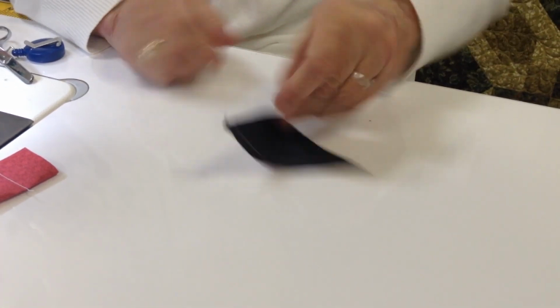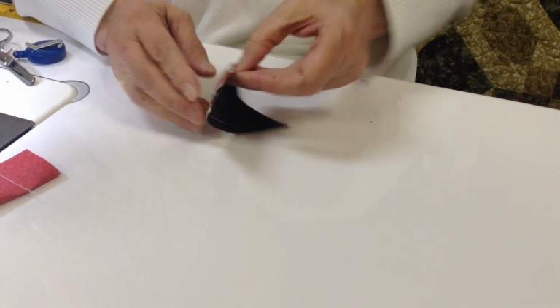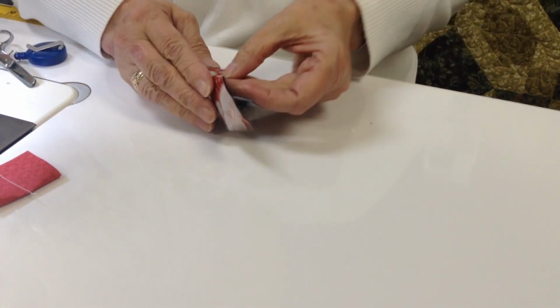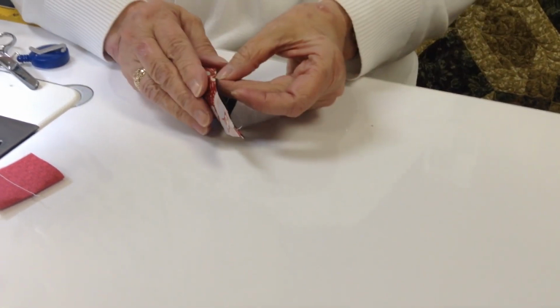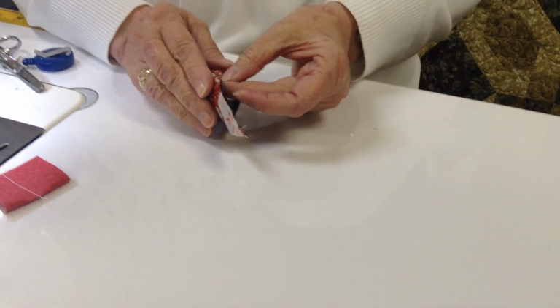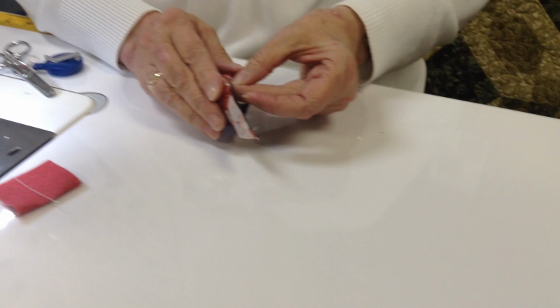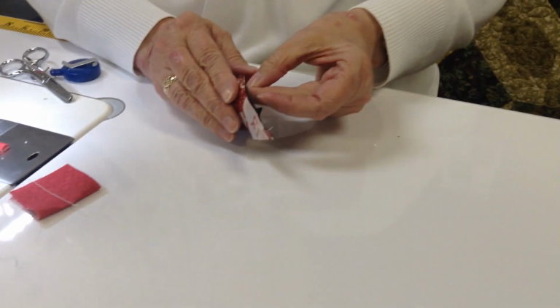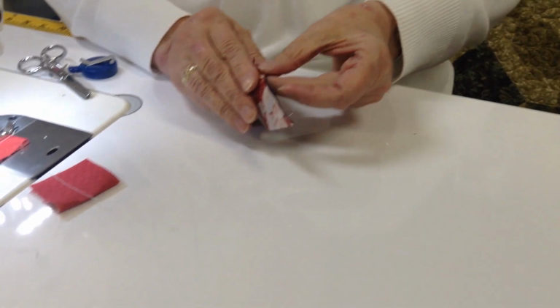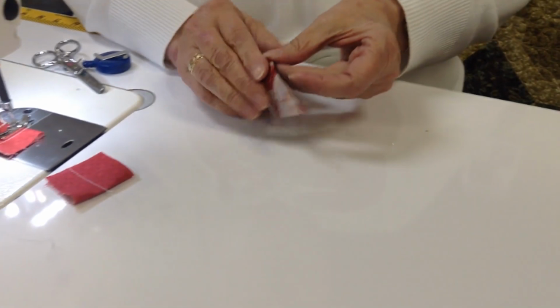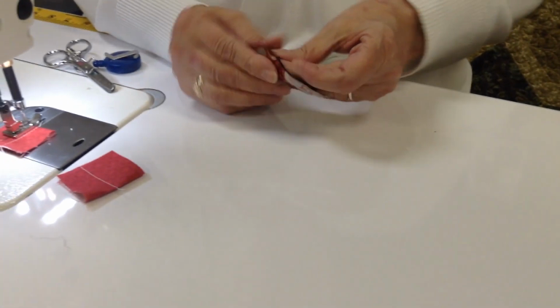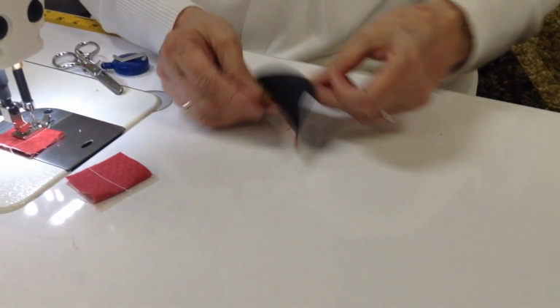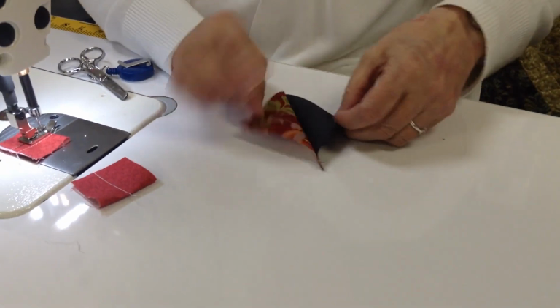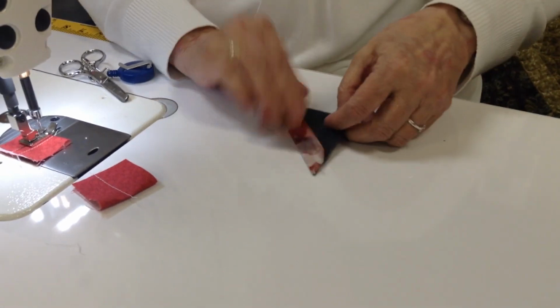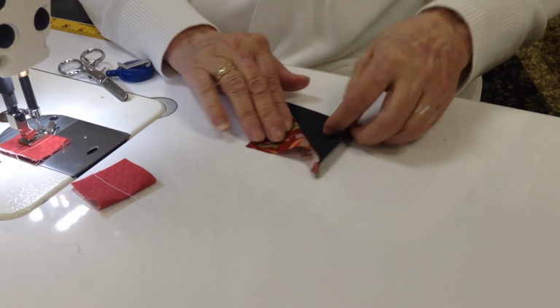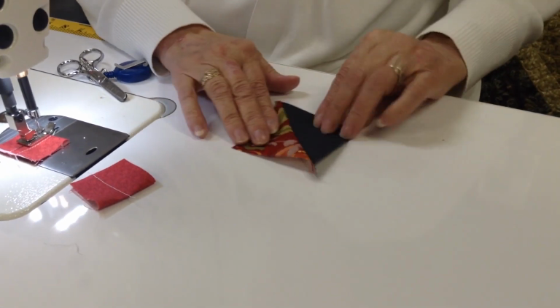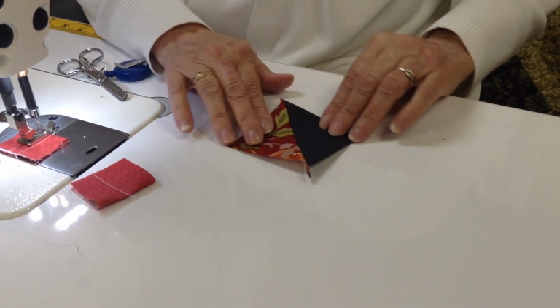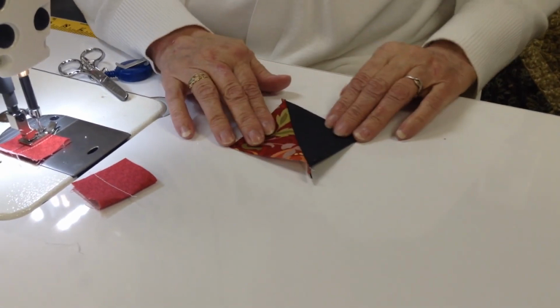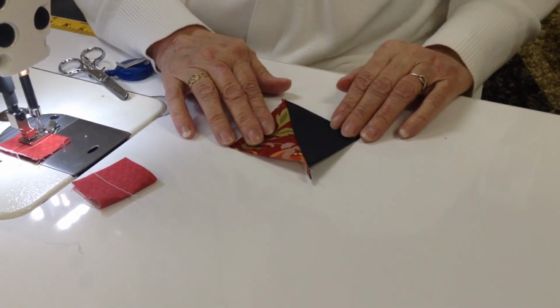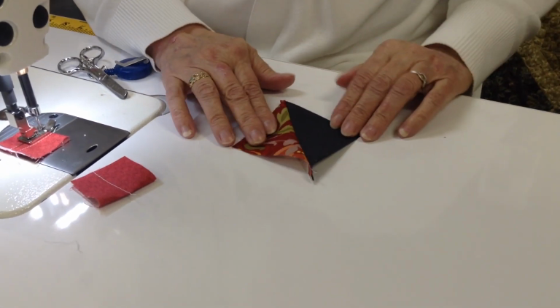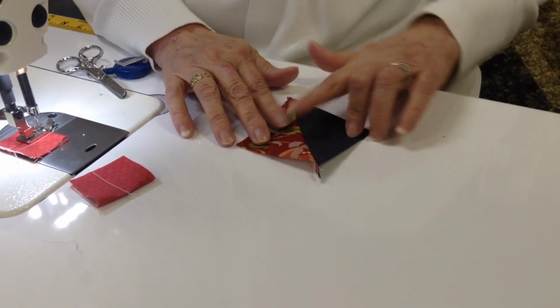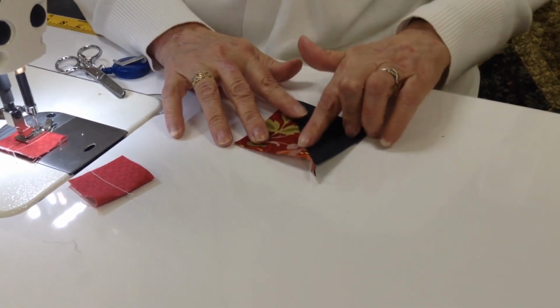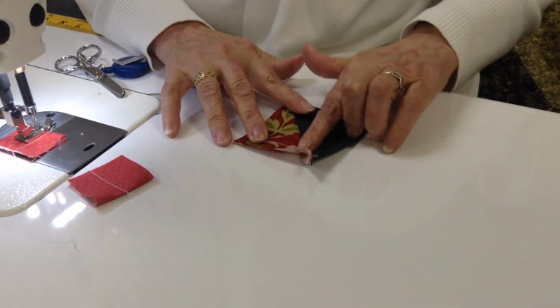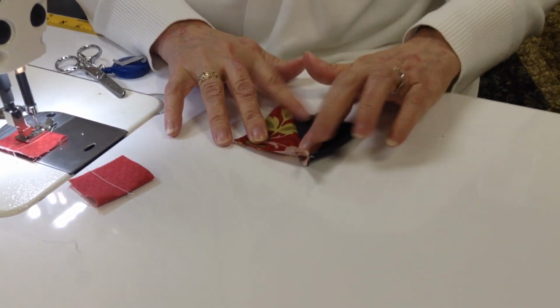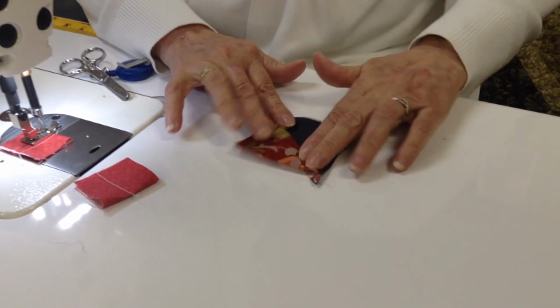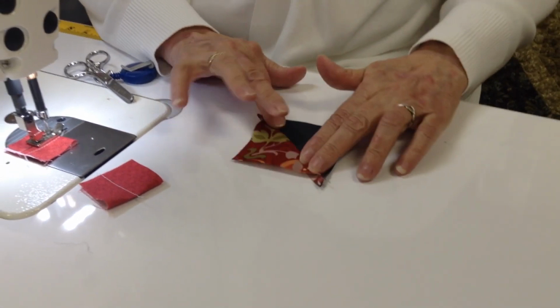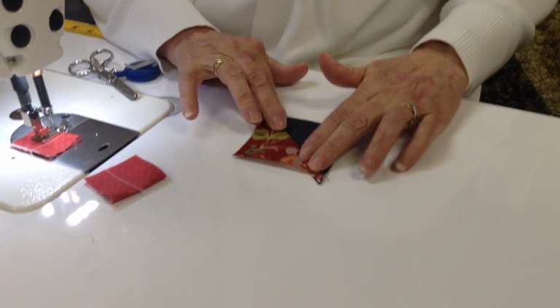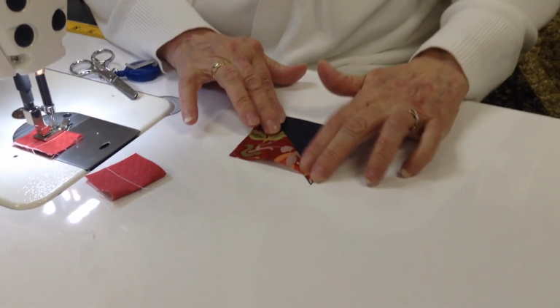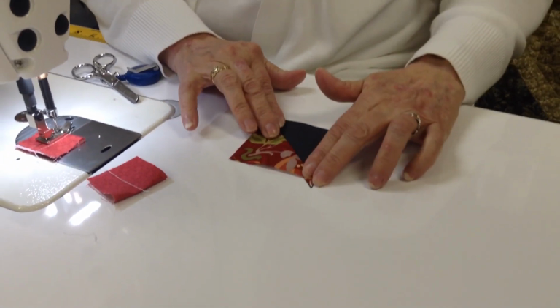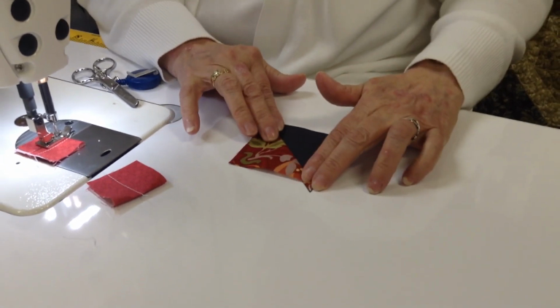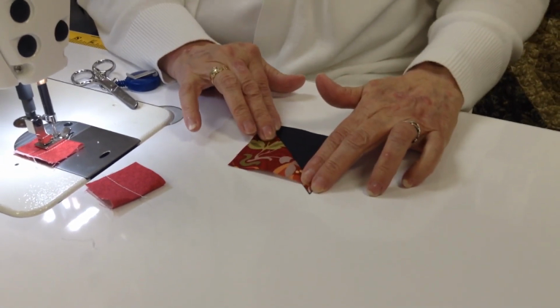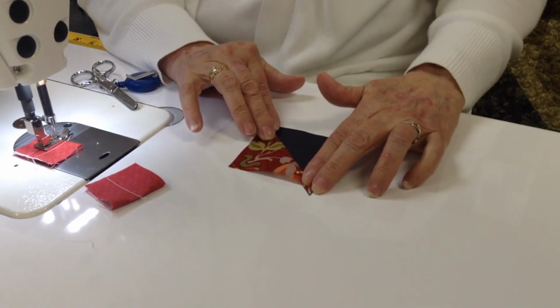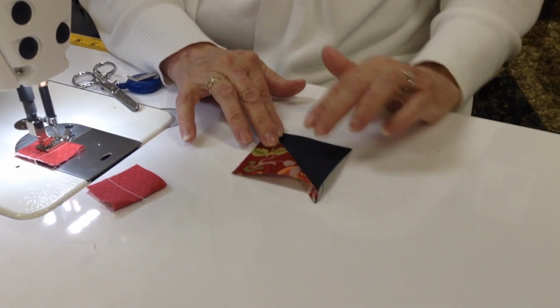So, I hope that helps you in your sewing endeavors. Happy sewing. Thanks for listening.